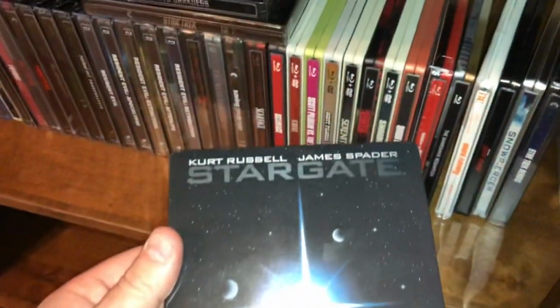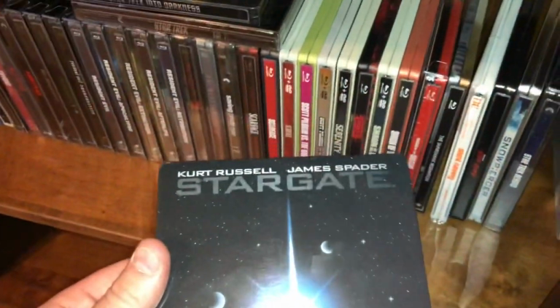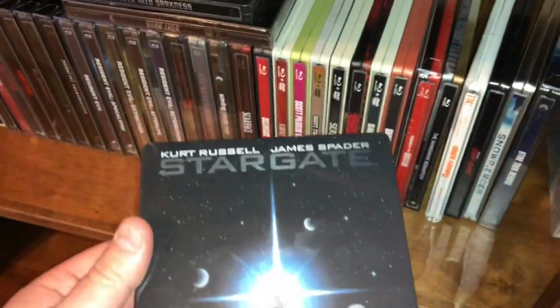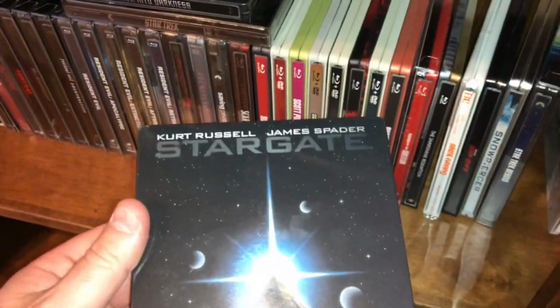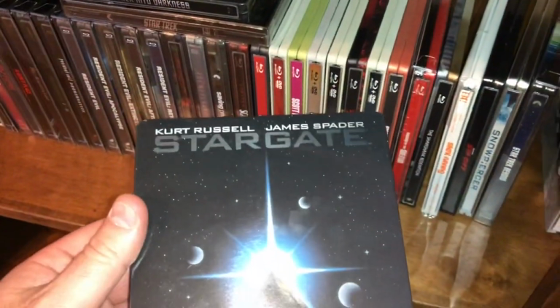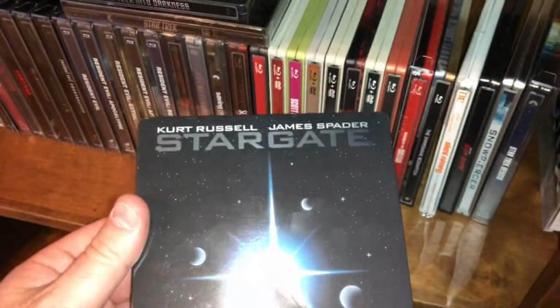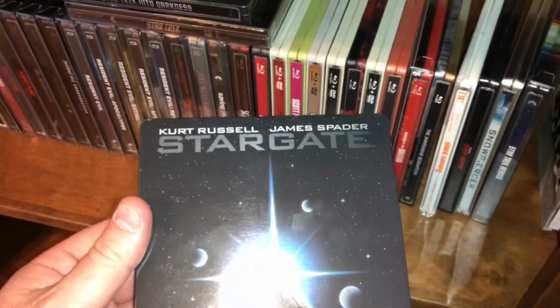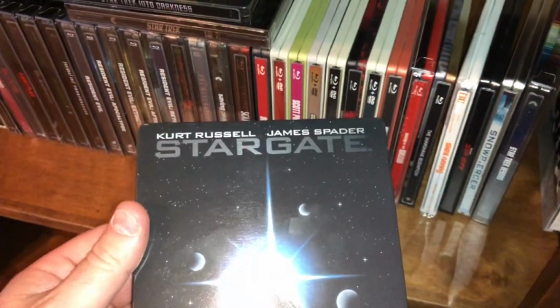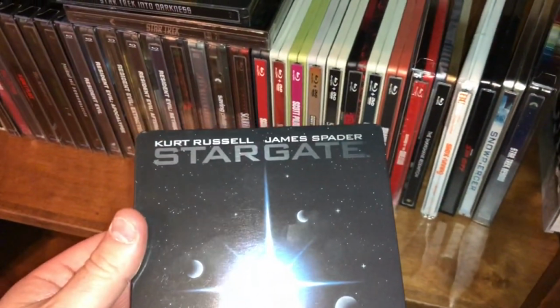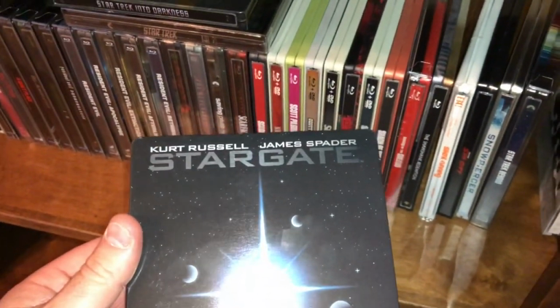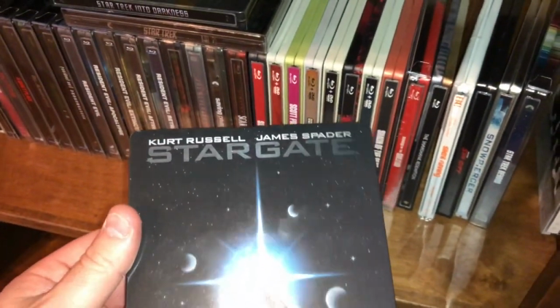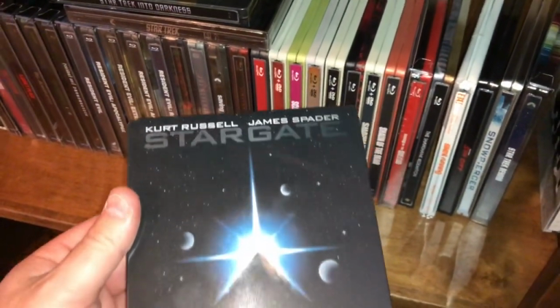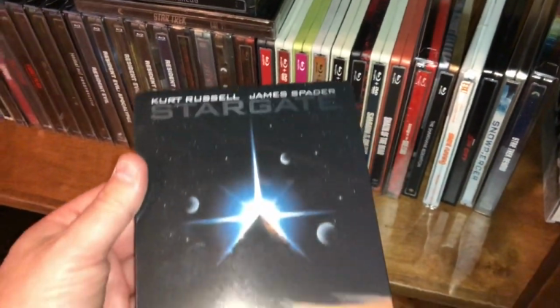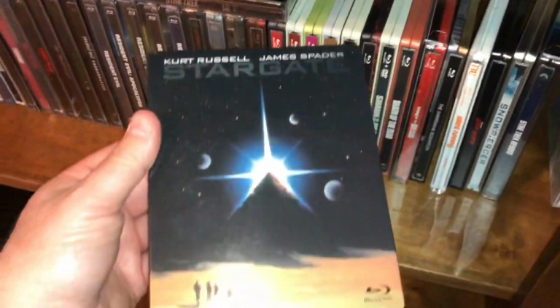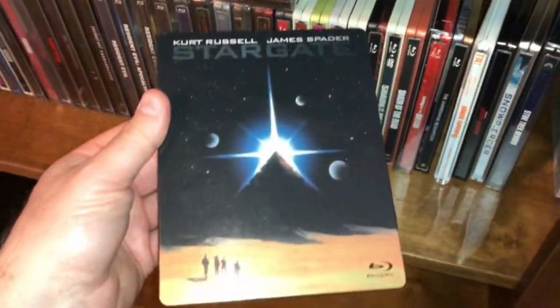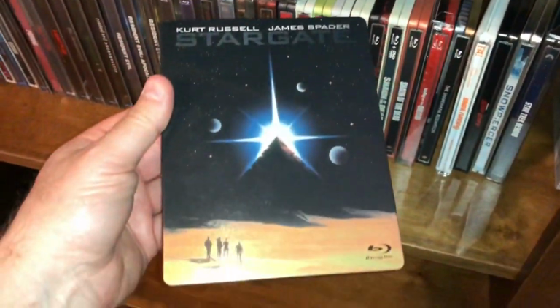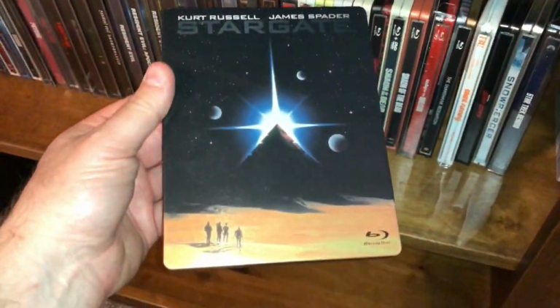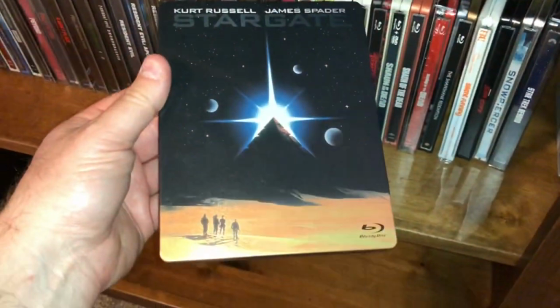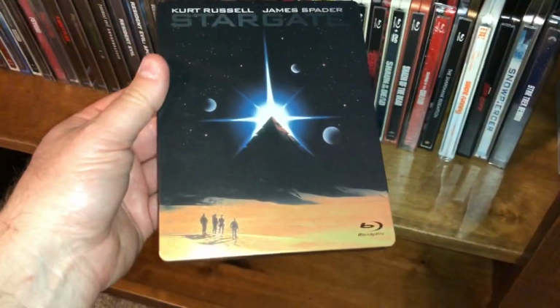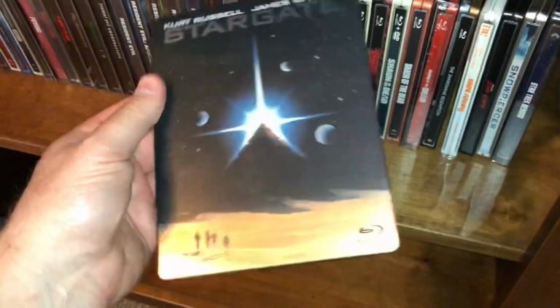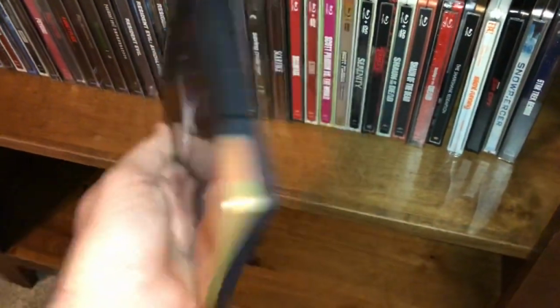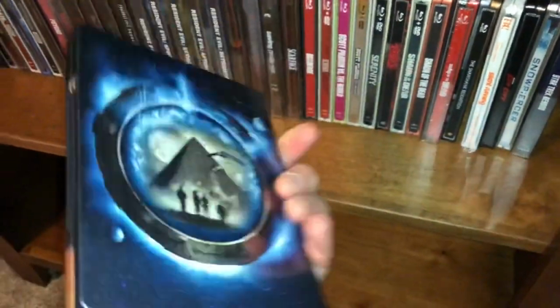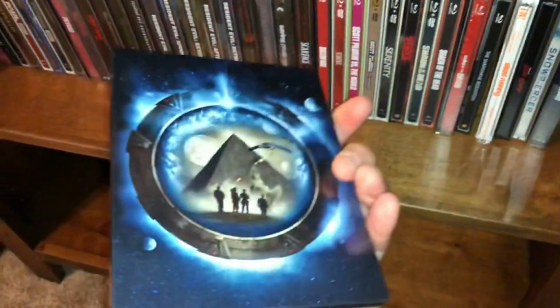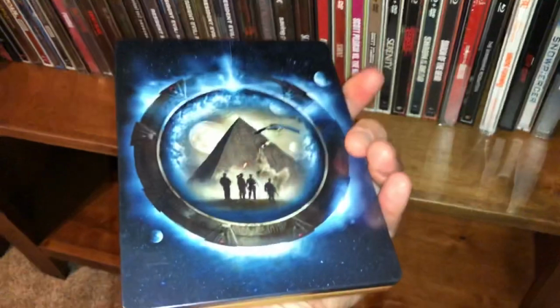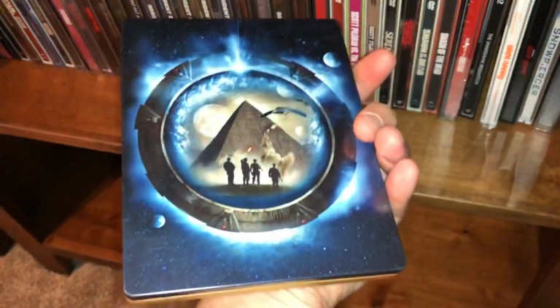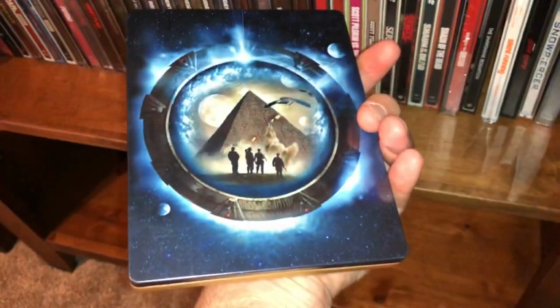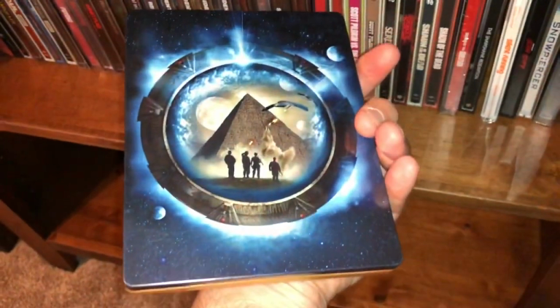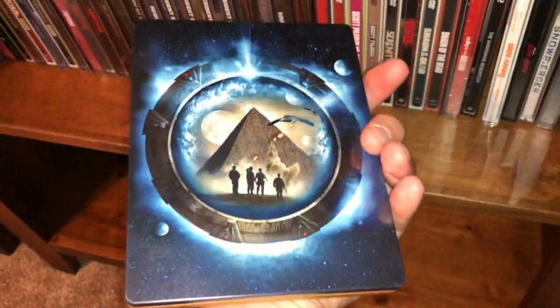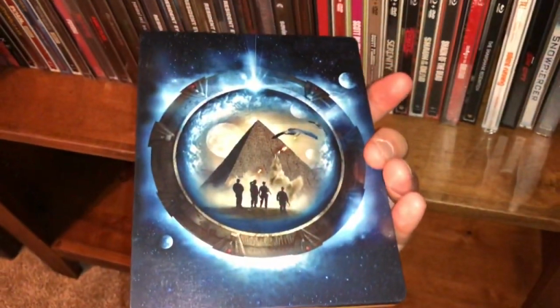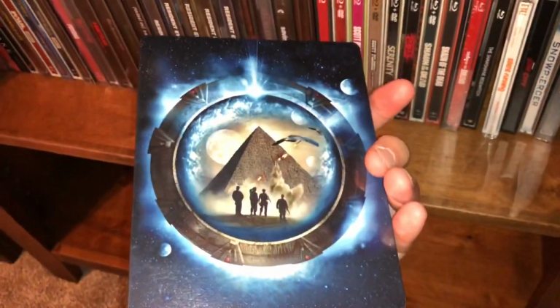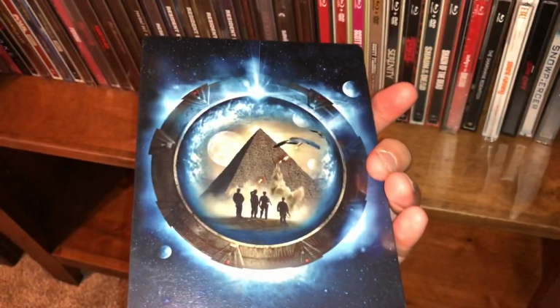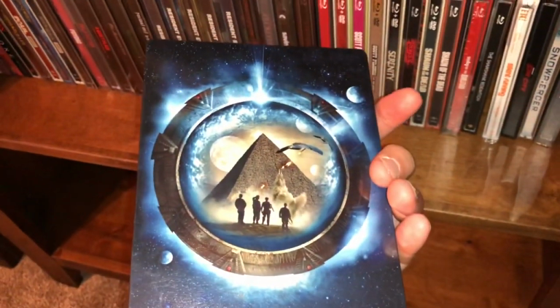Stargate, starring Kurt Russell and James Spader. Some more sci-fi goodness.